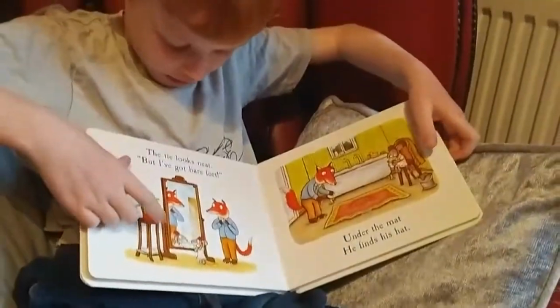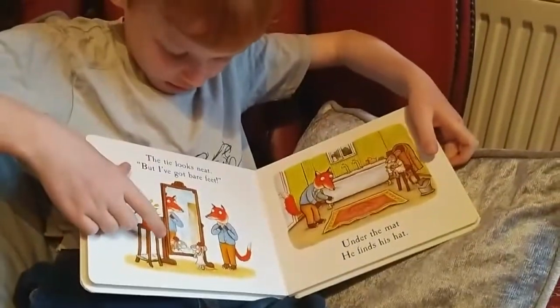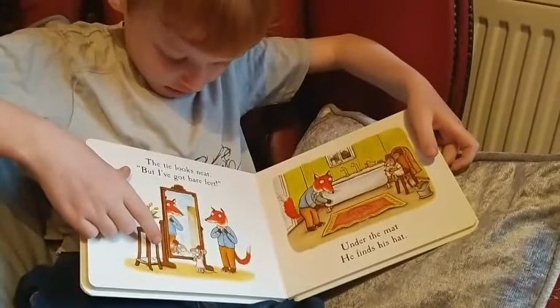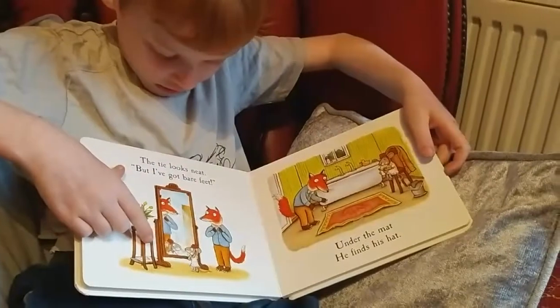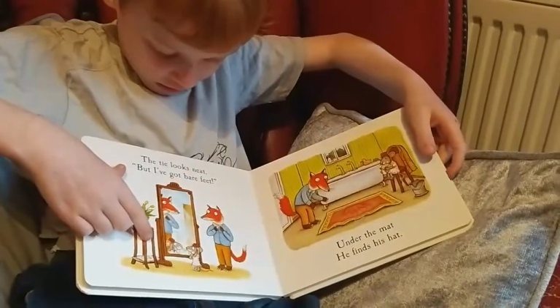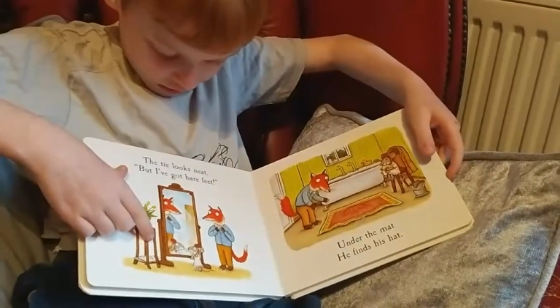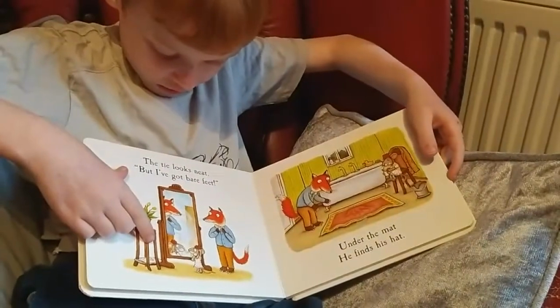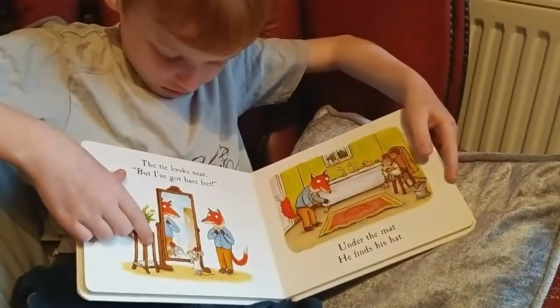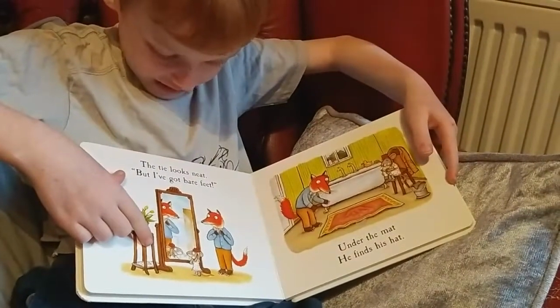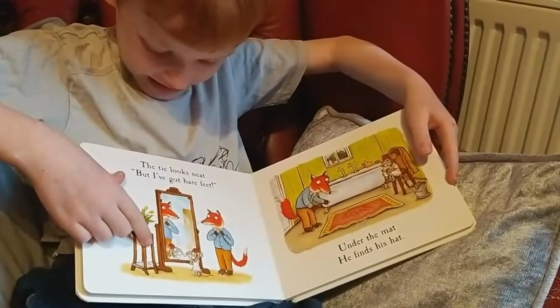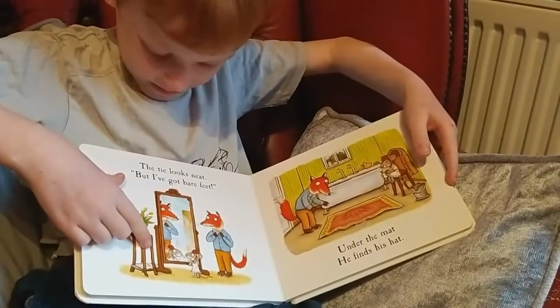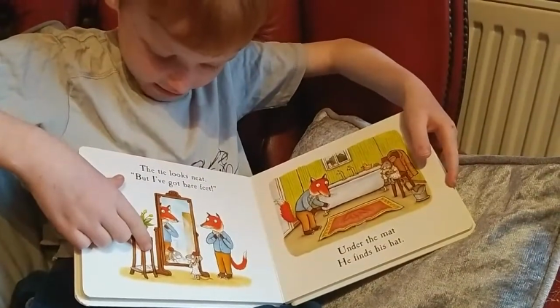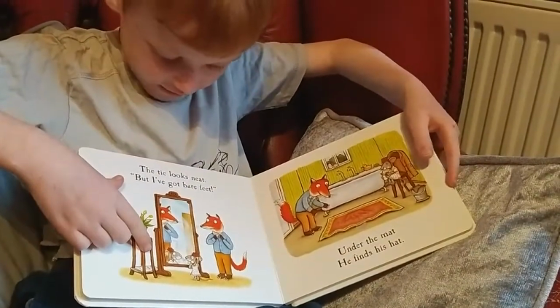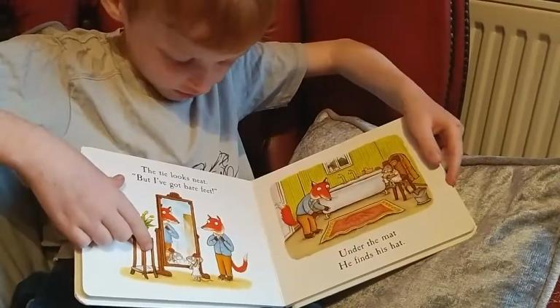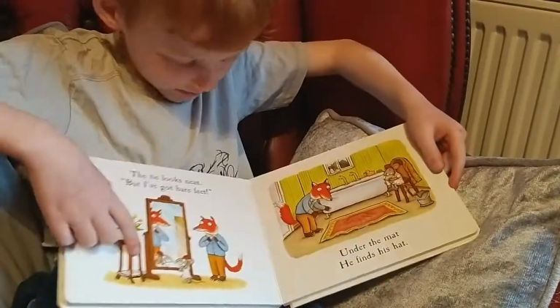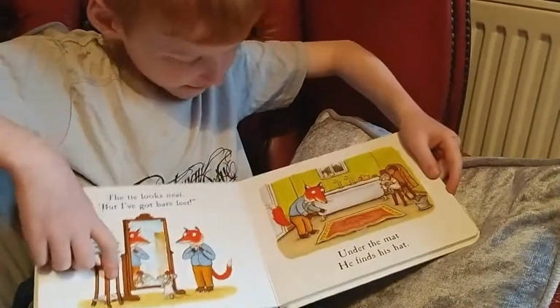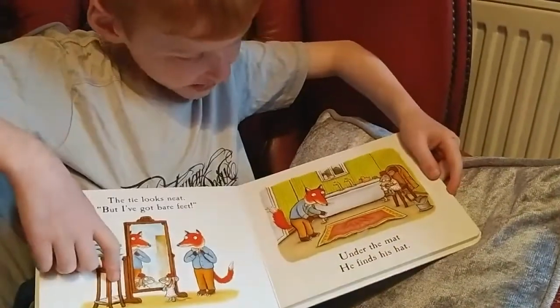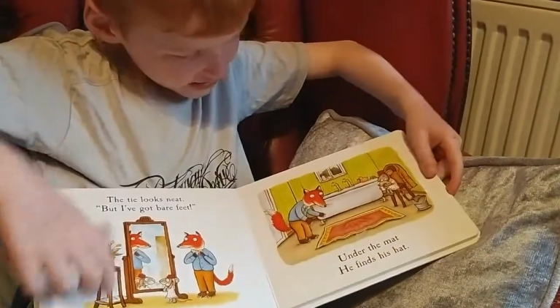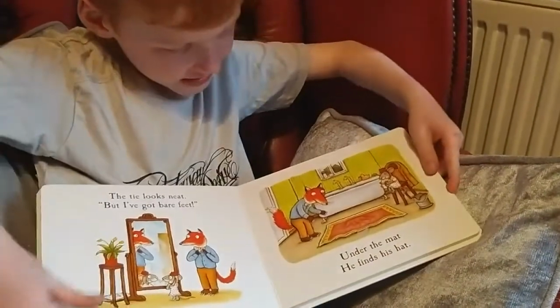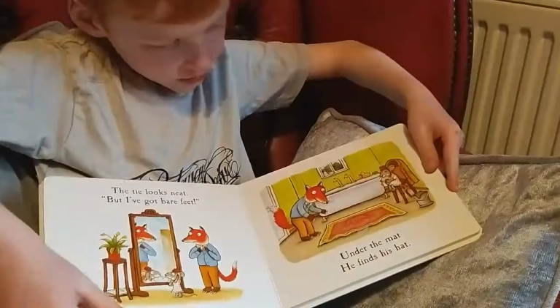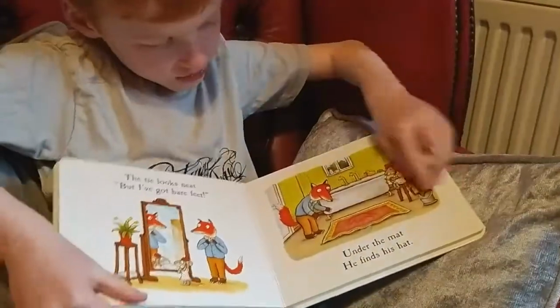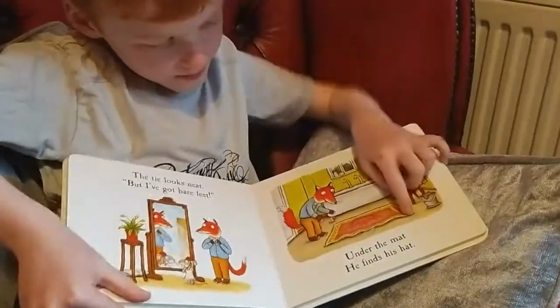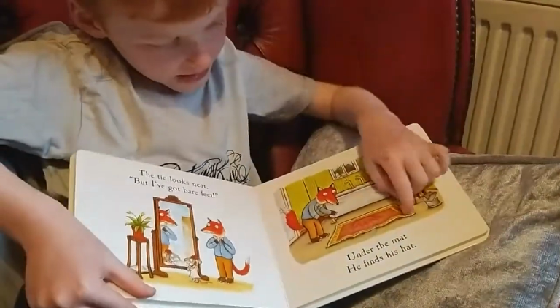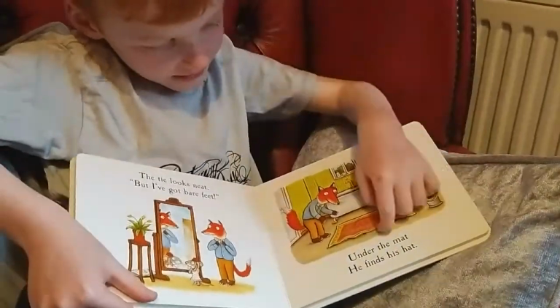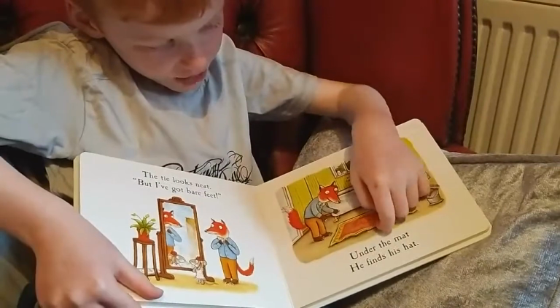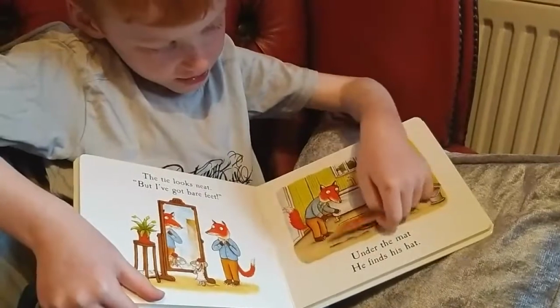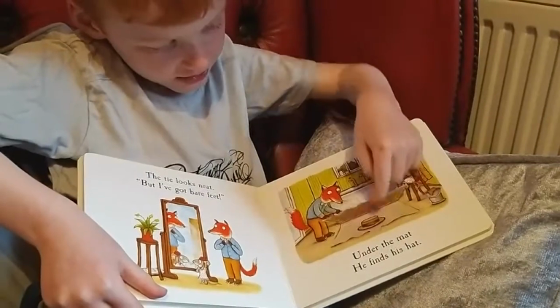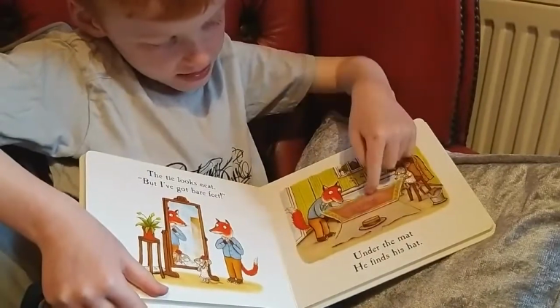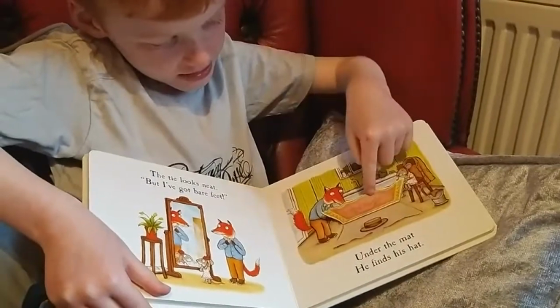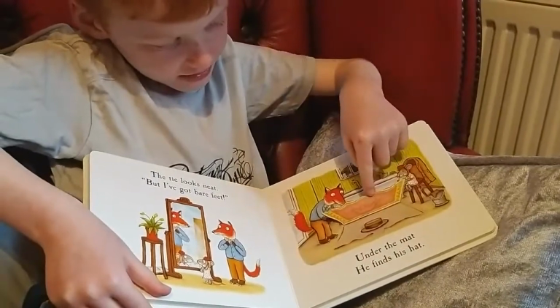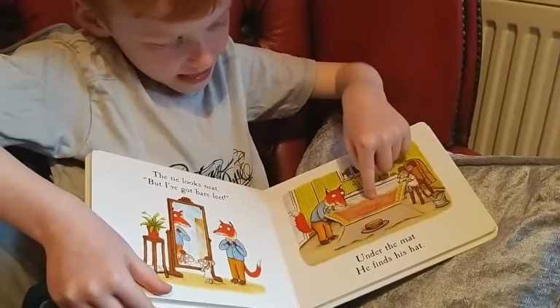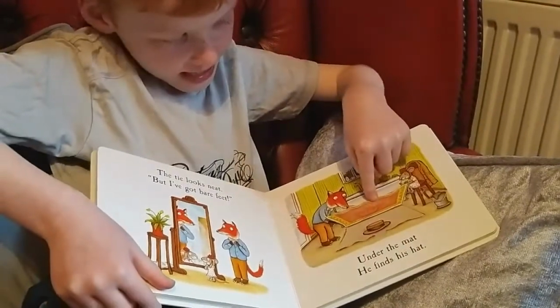Tie looks neat but I've got bare feet. Under the mat he finds his hat.